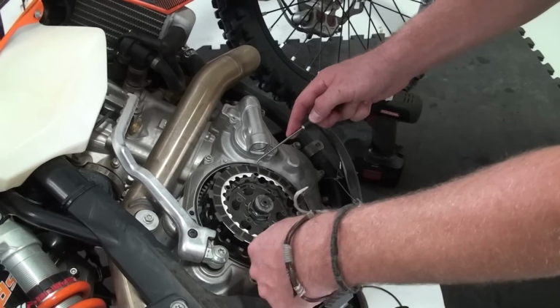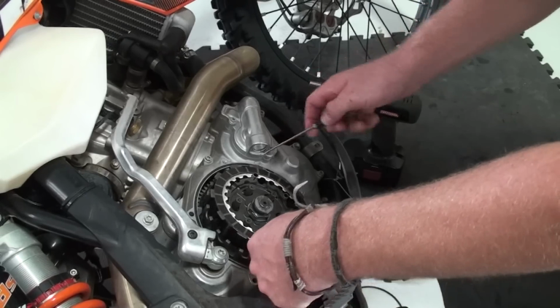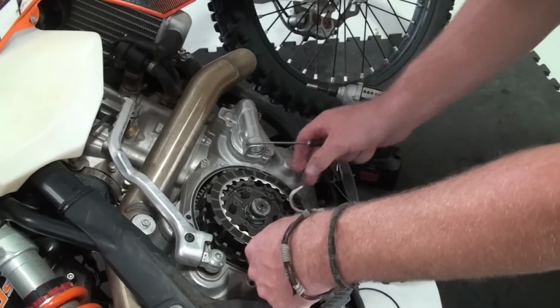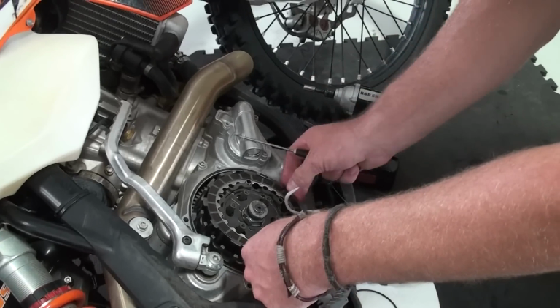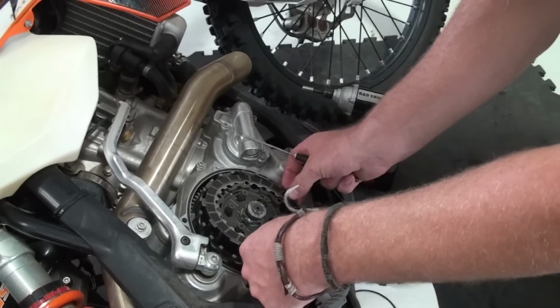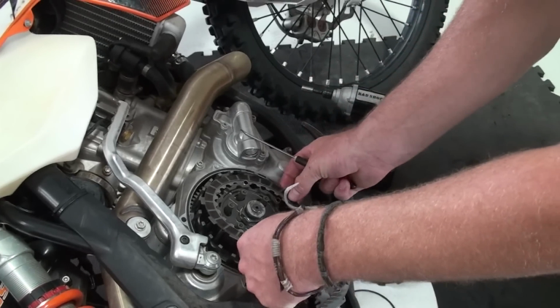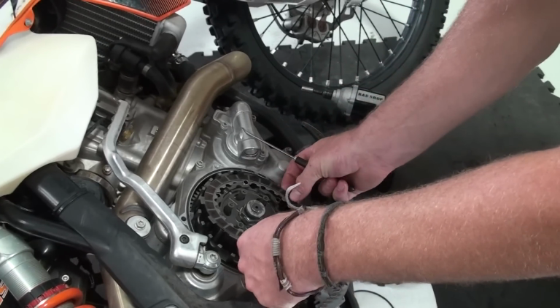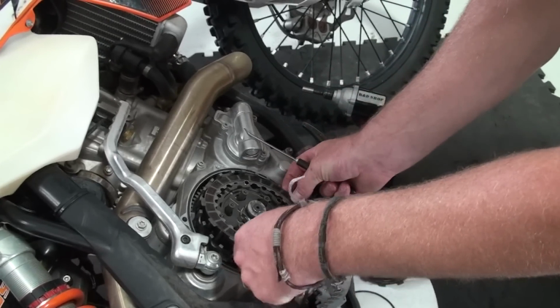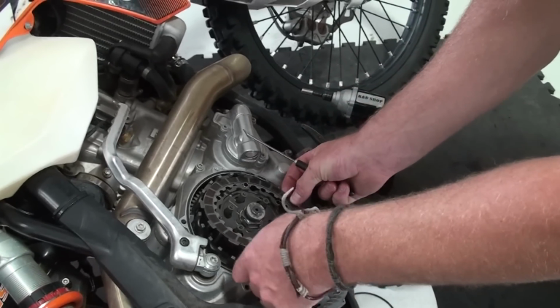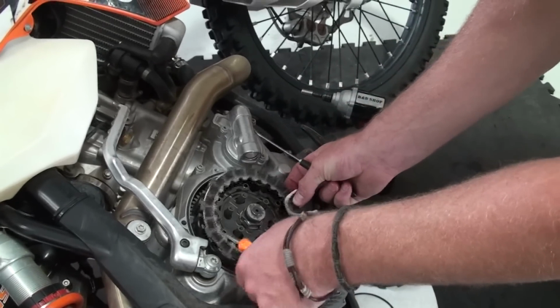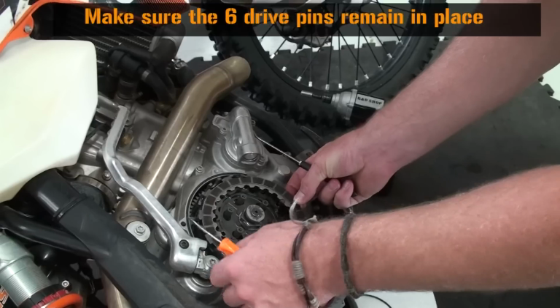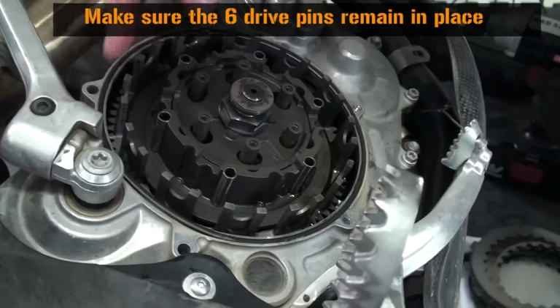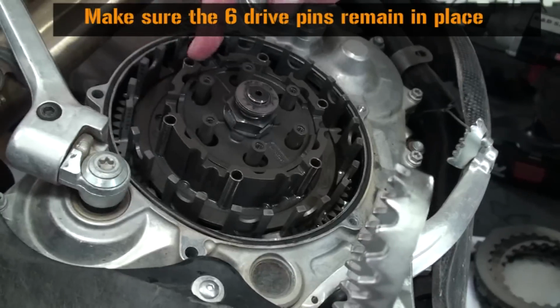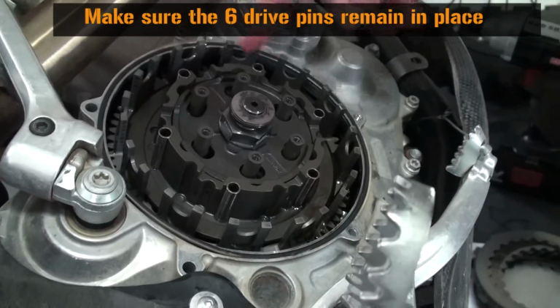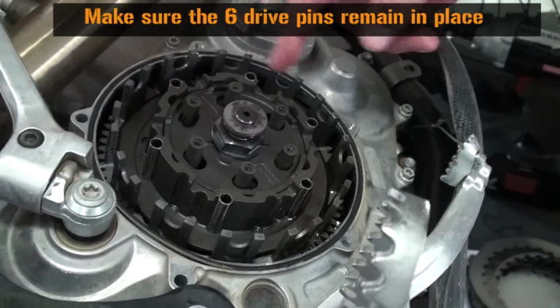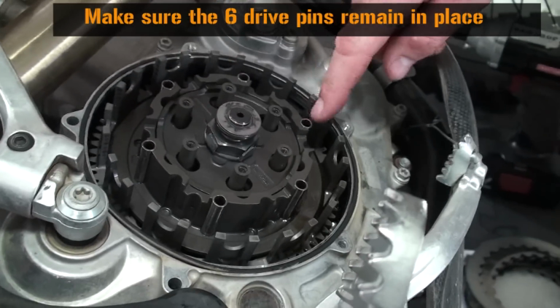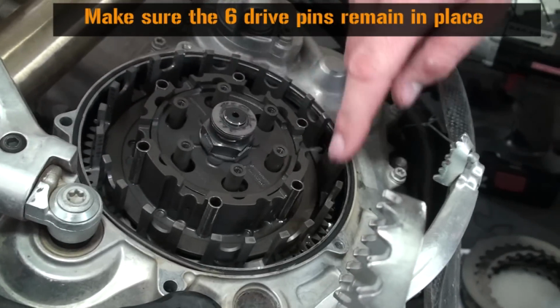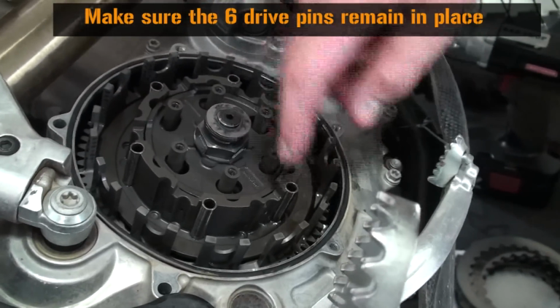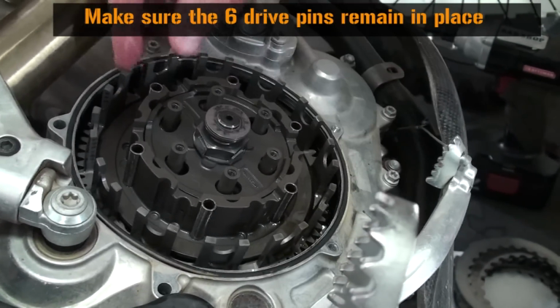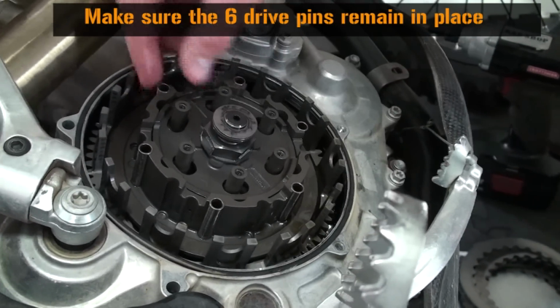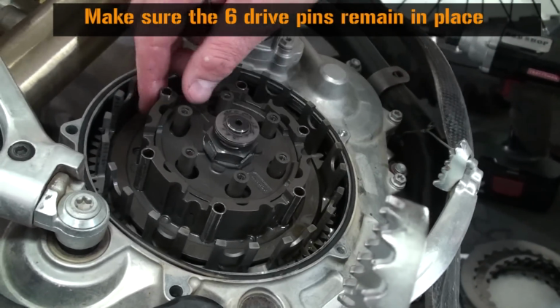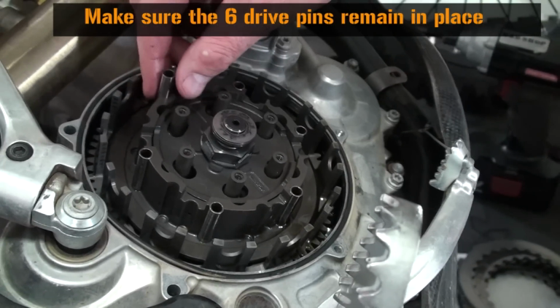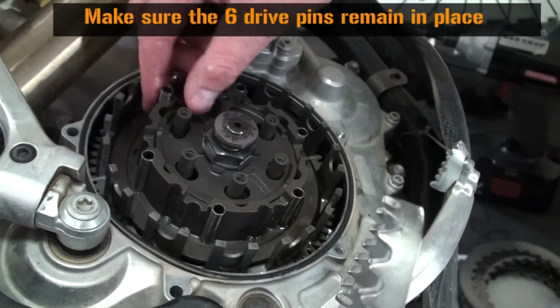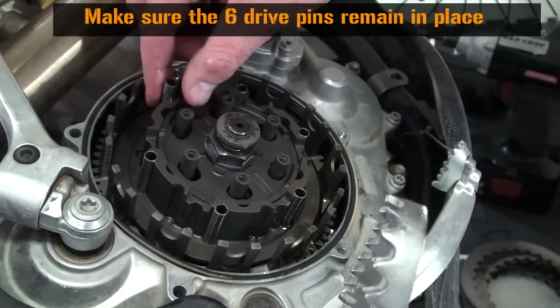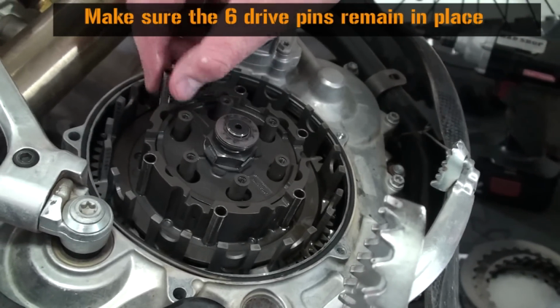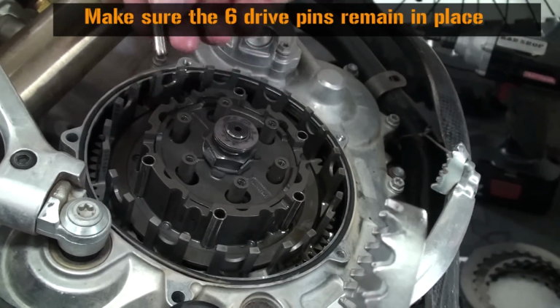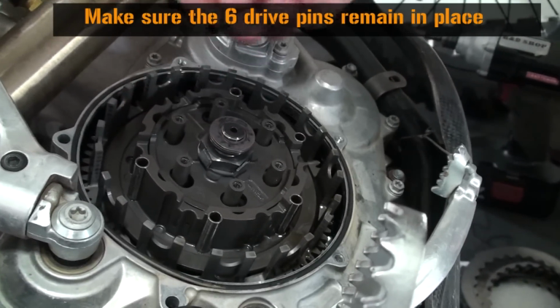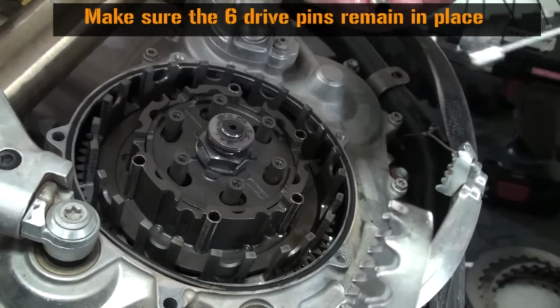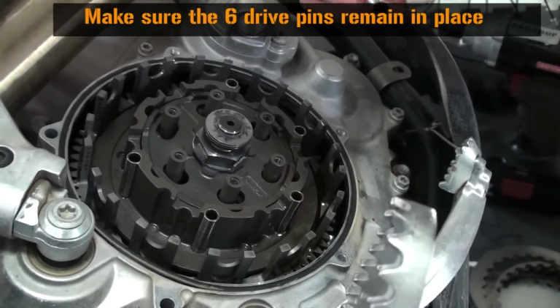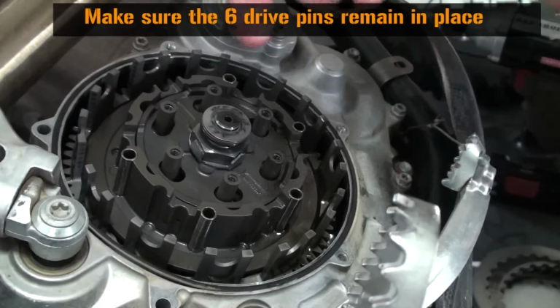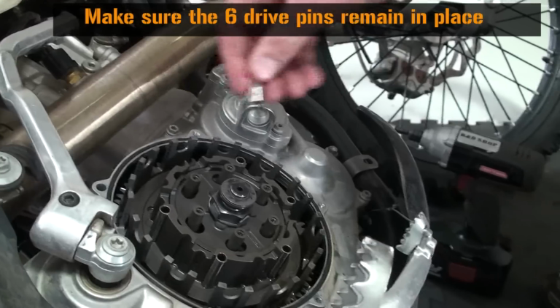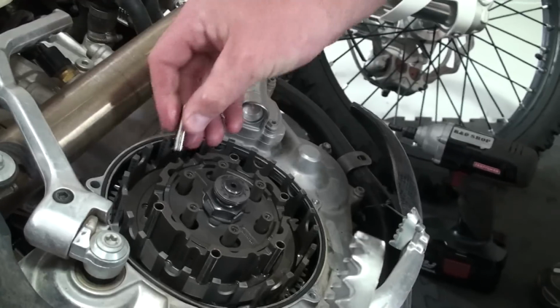Using picks will make this much easier. Make sure that the six drive pins remain in place — you can see here how easy they can come out.